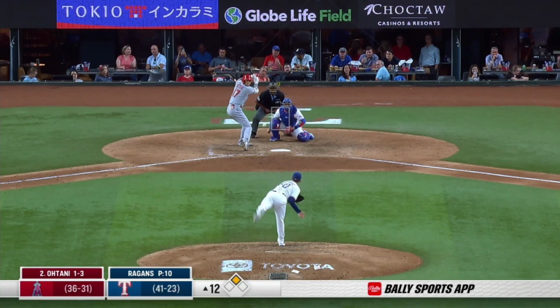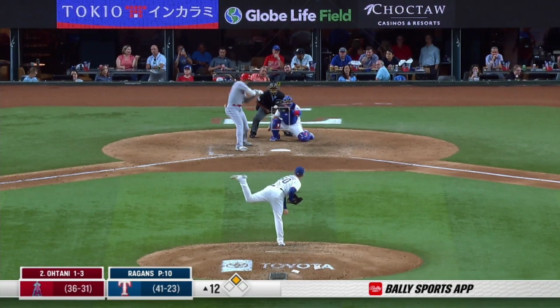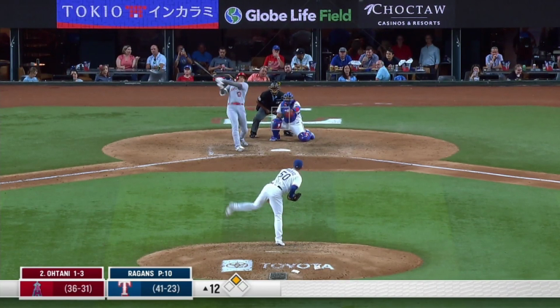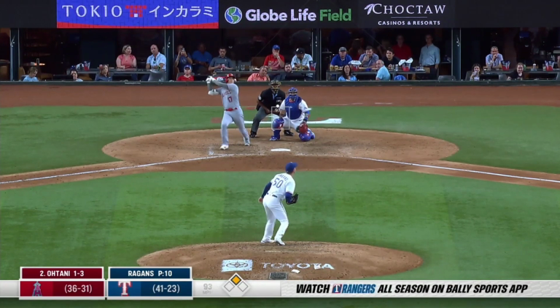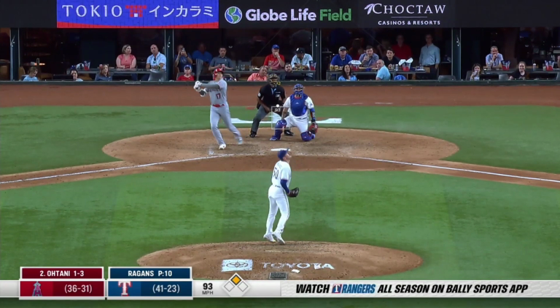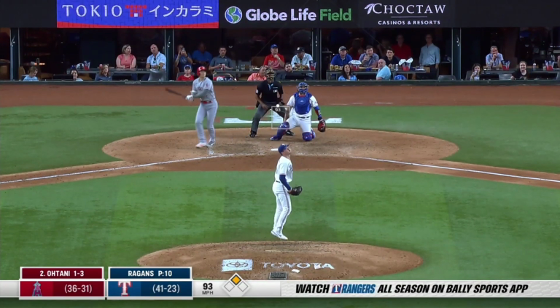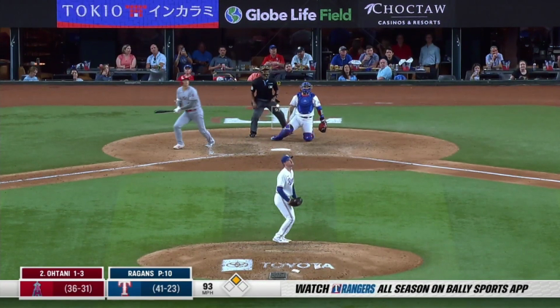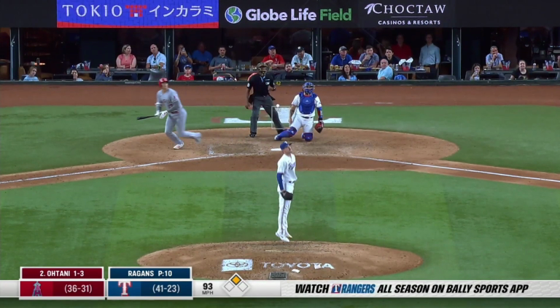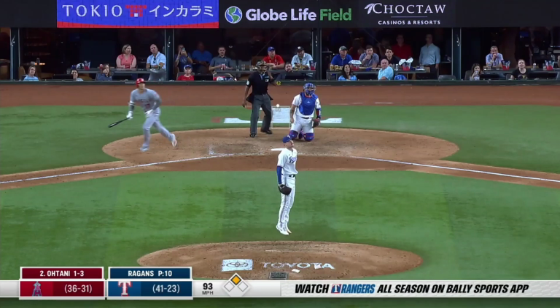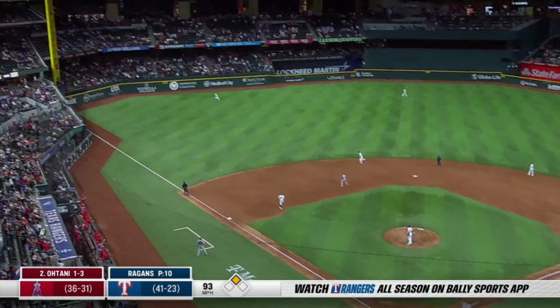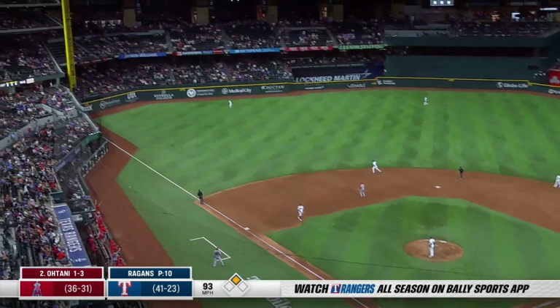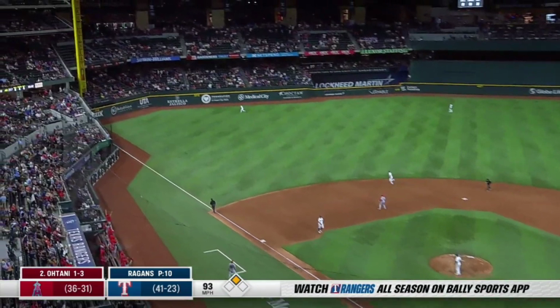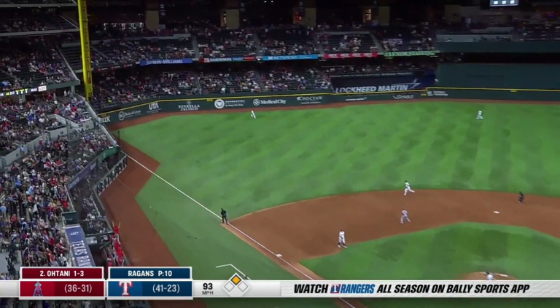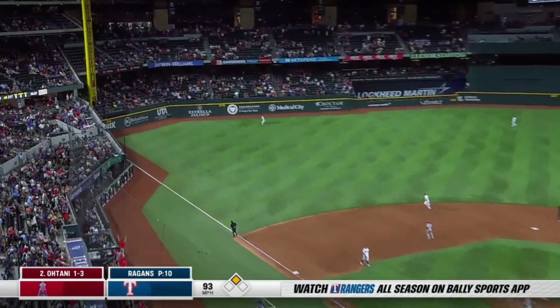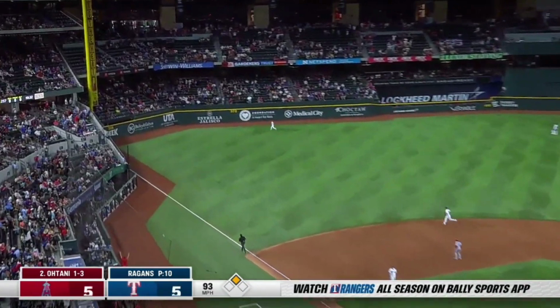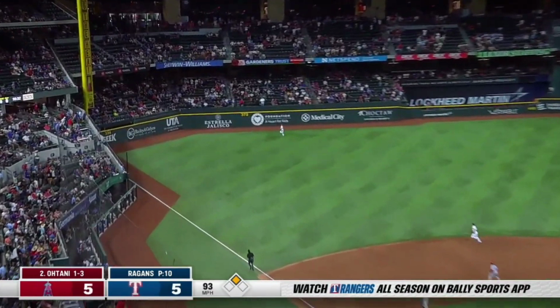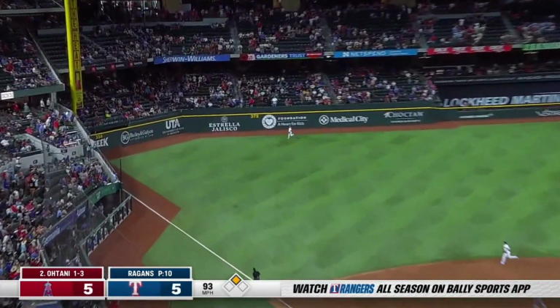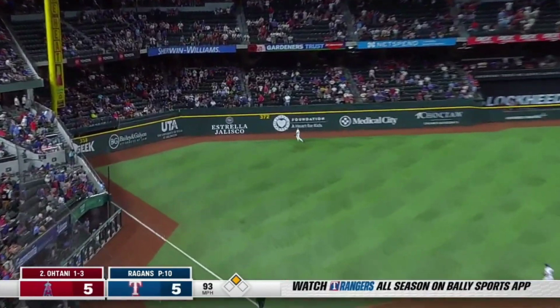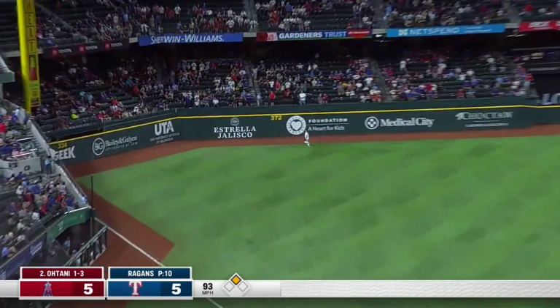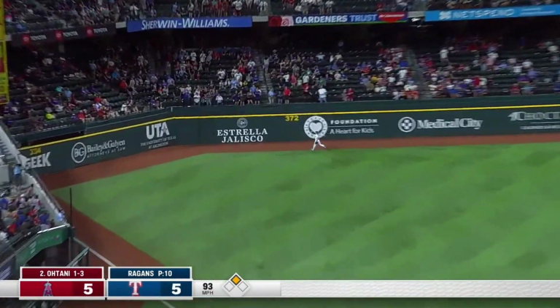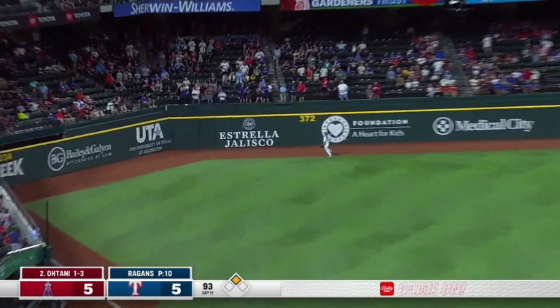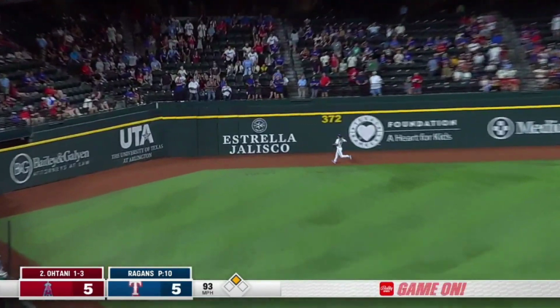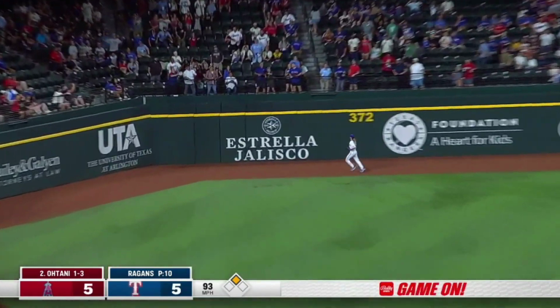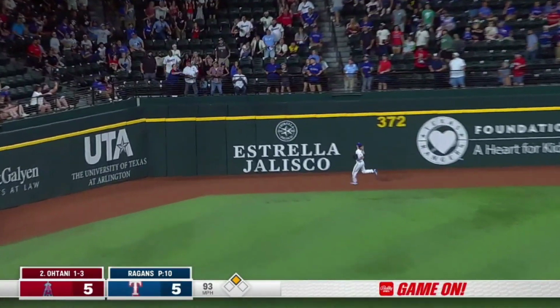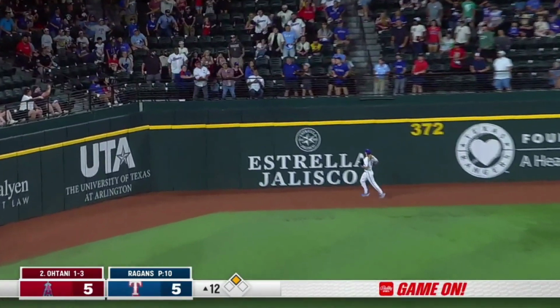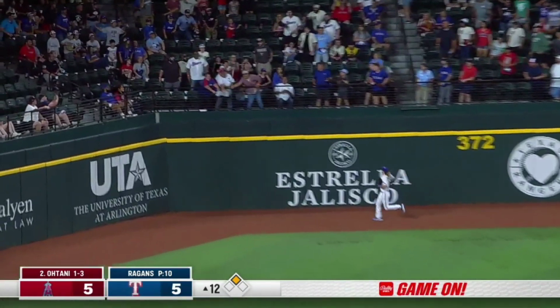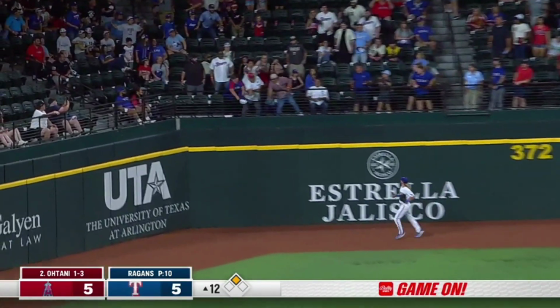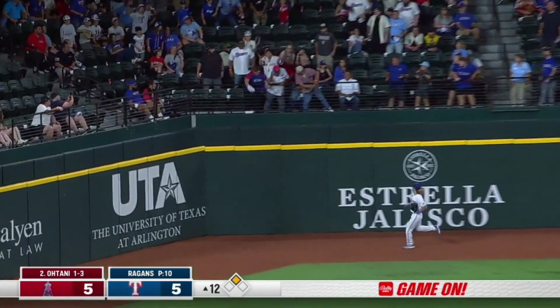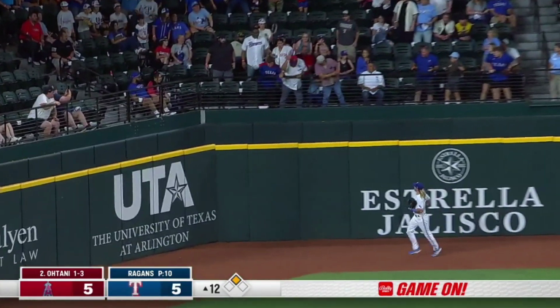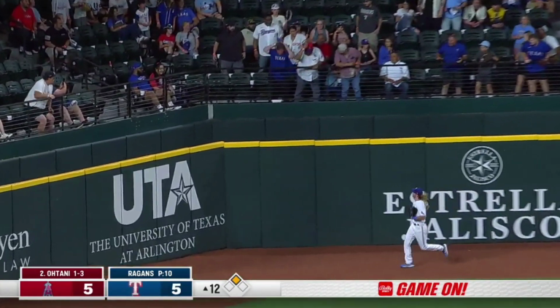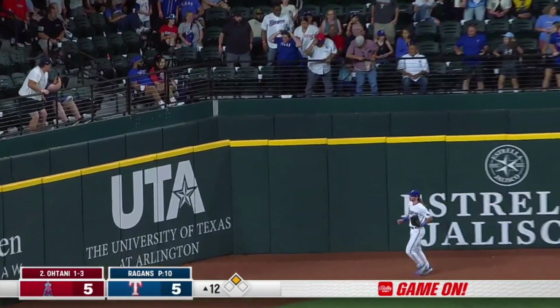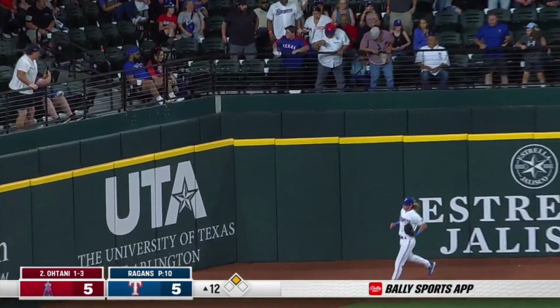Shohei Ohtani leading off. Hammers one out to left field. Jankowski looks up. It's gone!